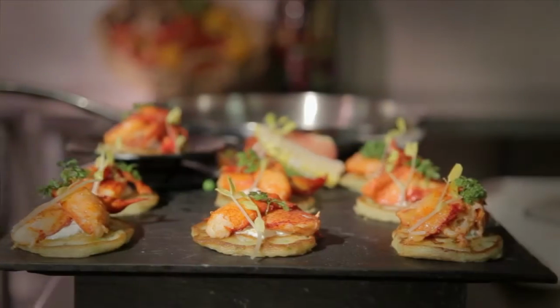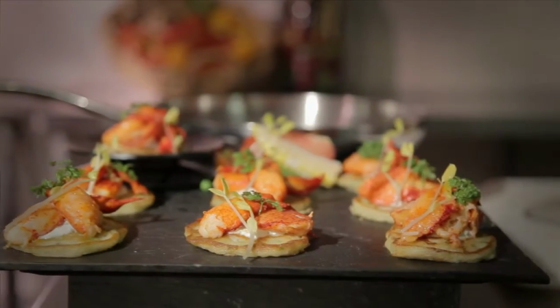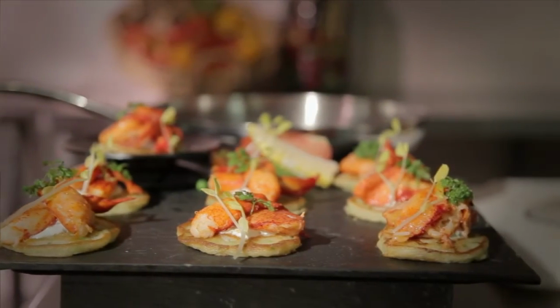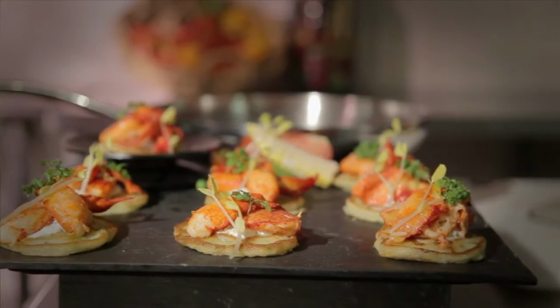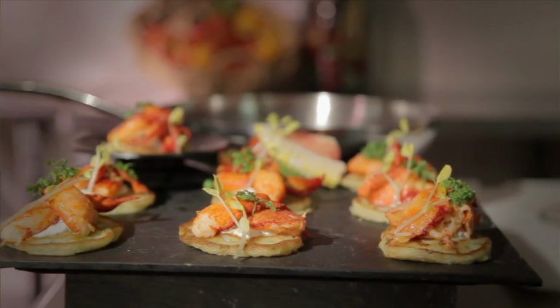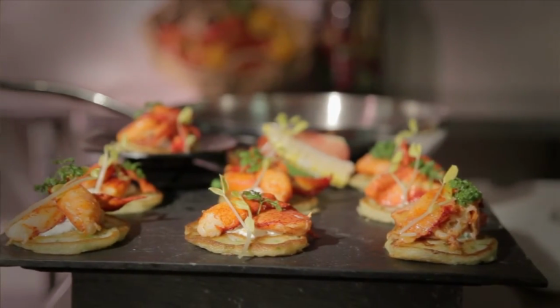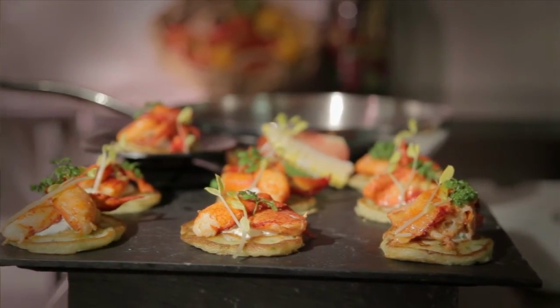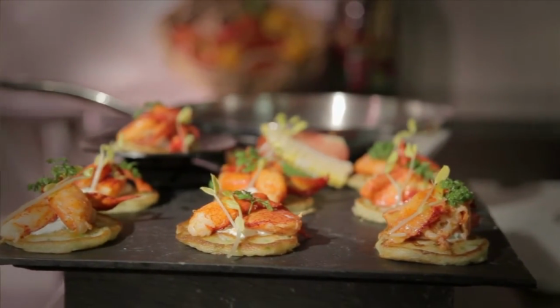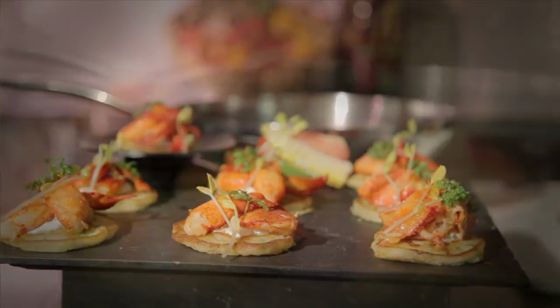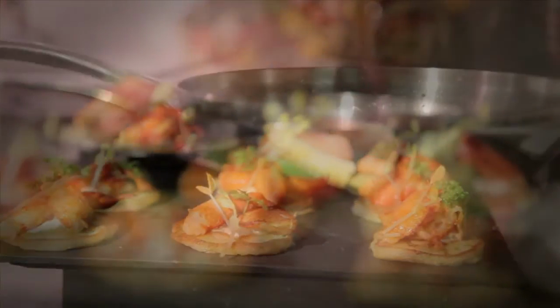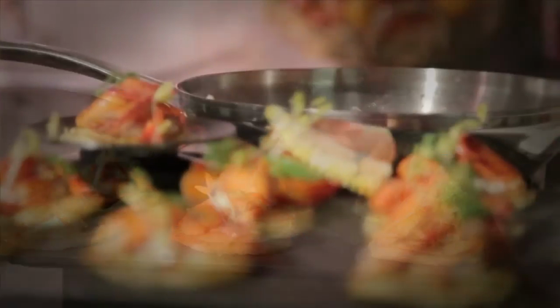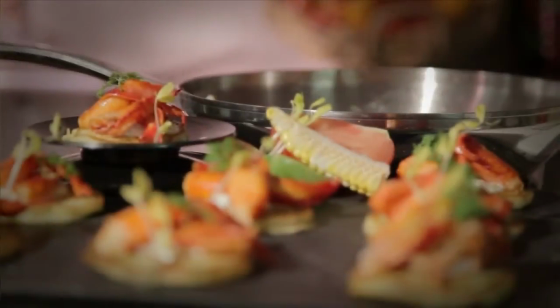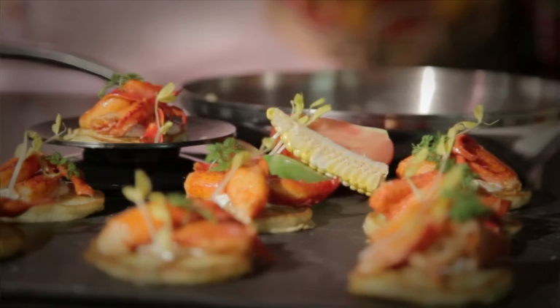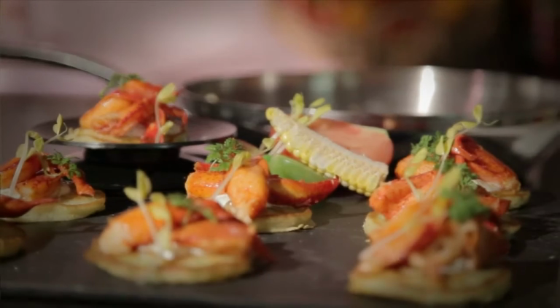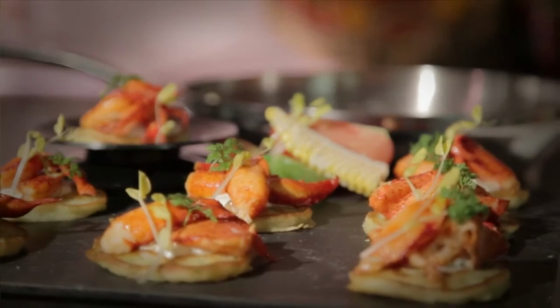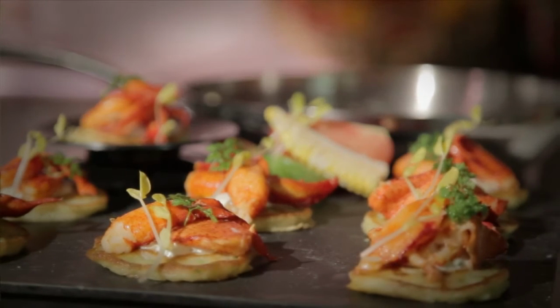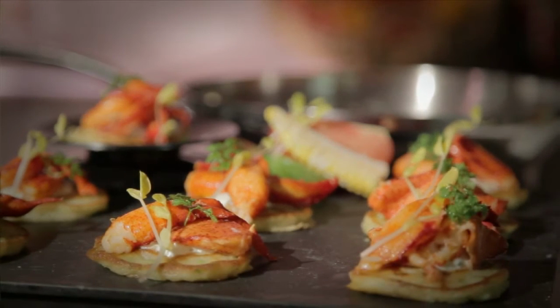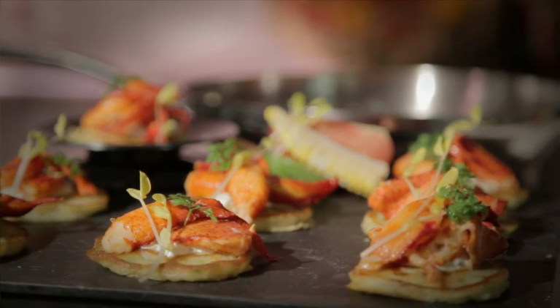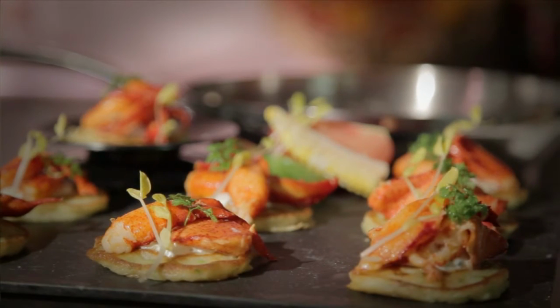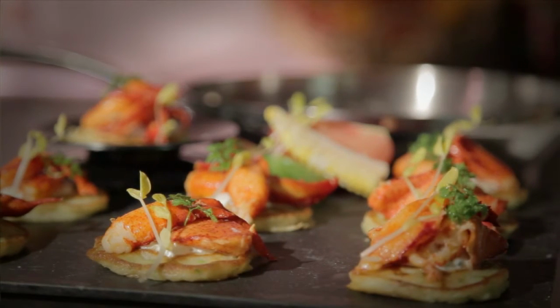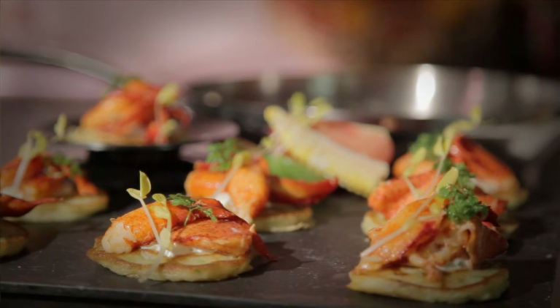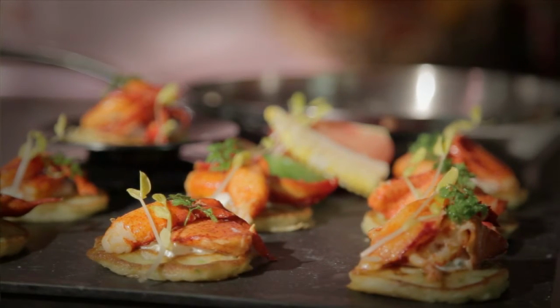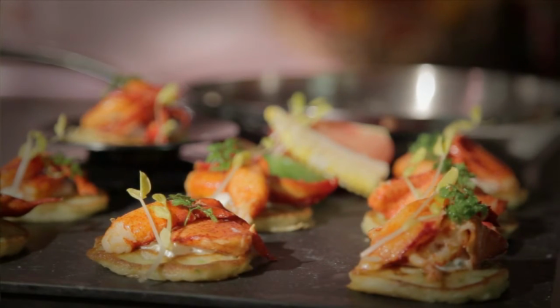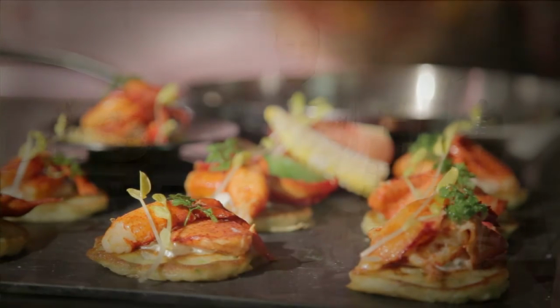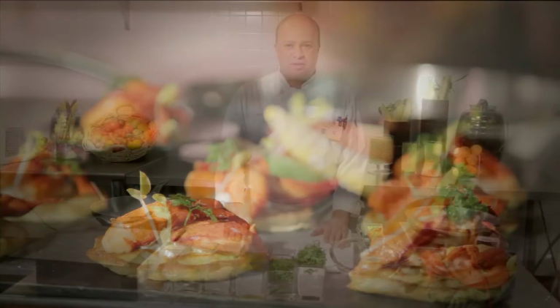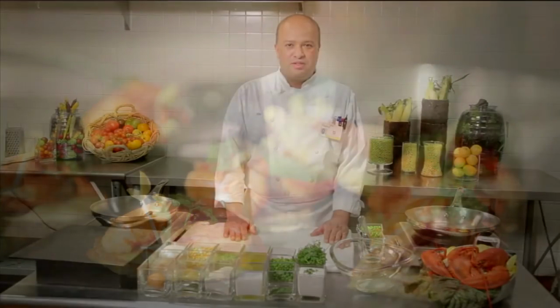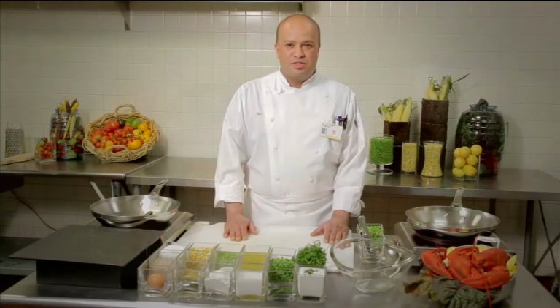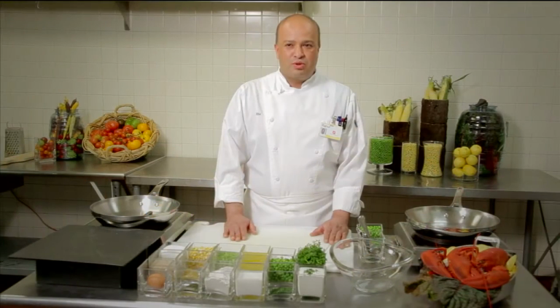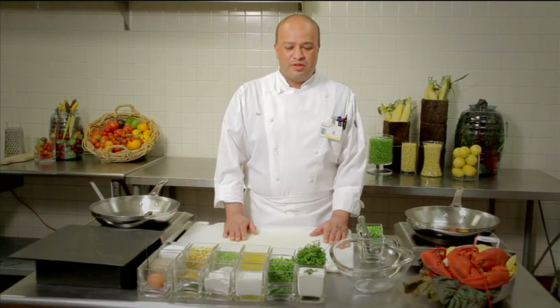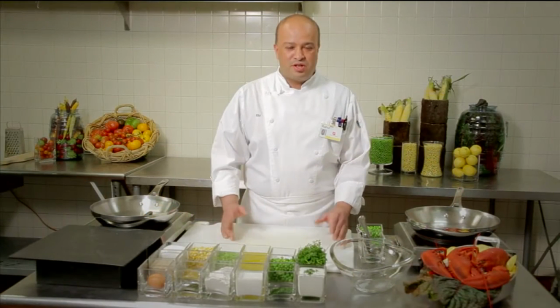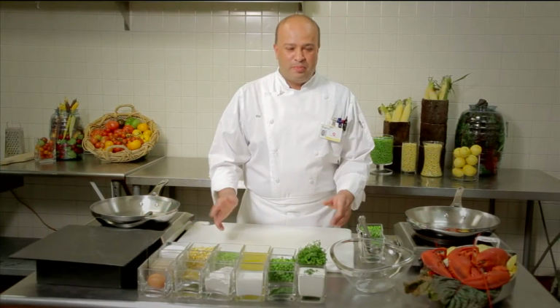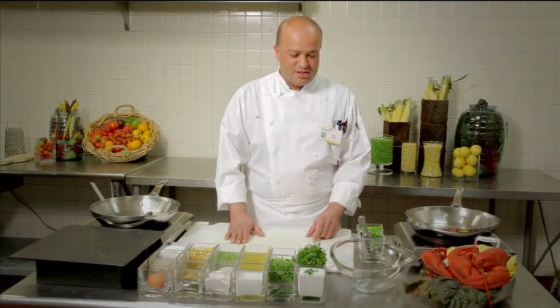We are going to make blinis with sweet corn and green peas, topped with poached lobster and sweet butter. So this is how it begins.